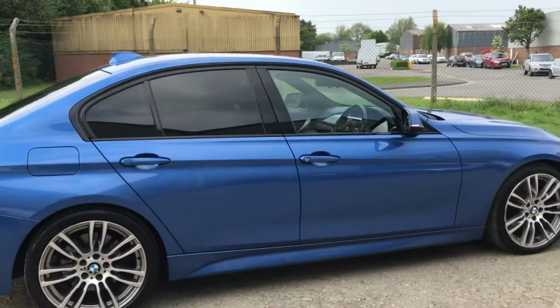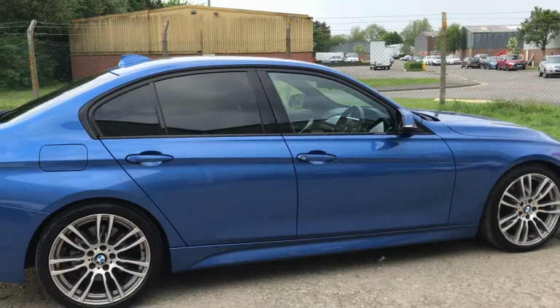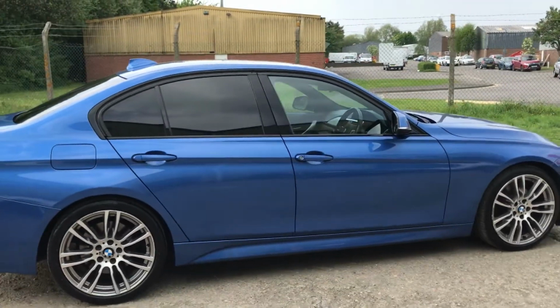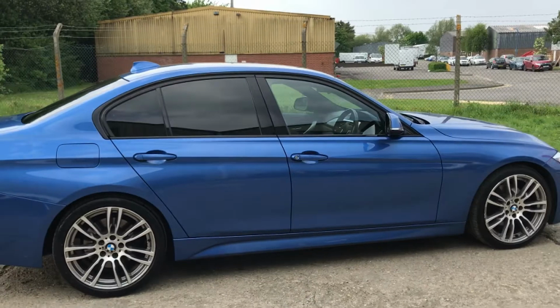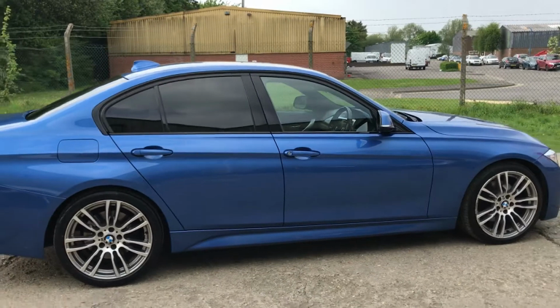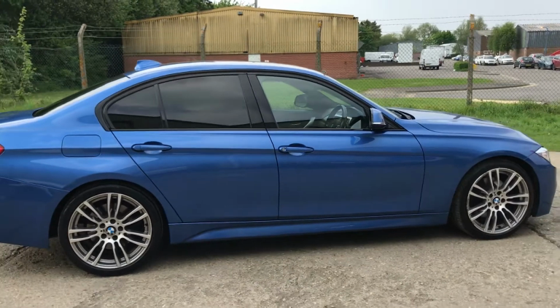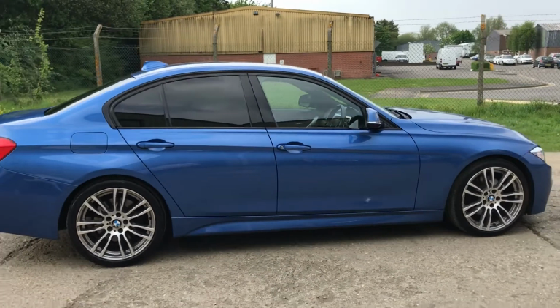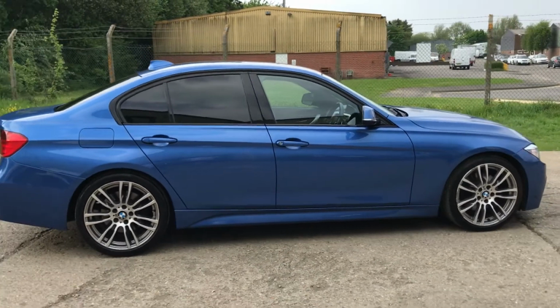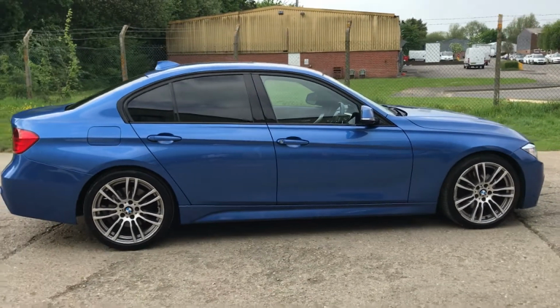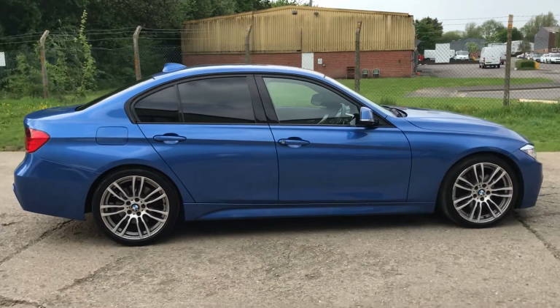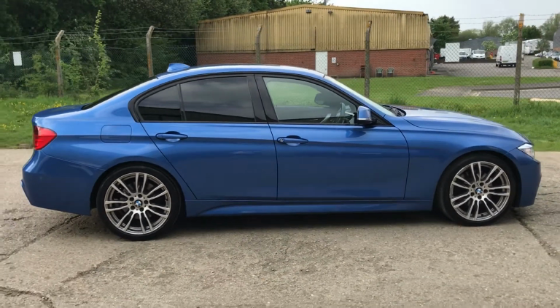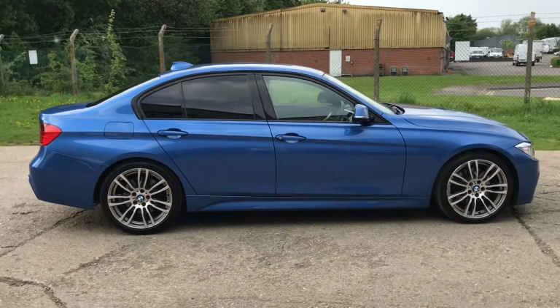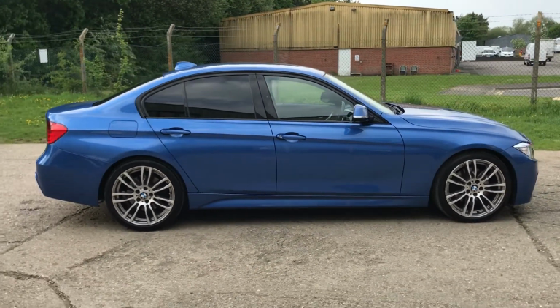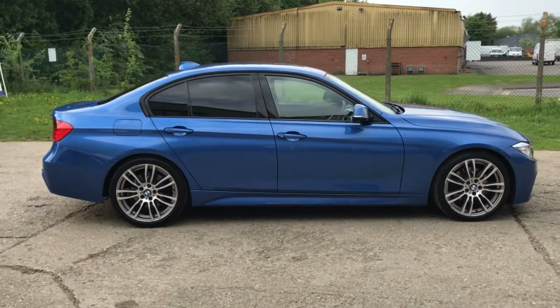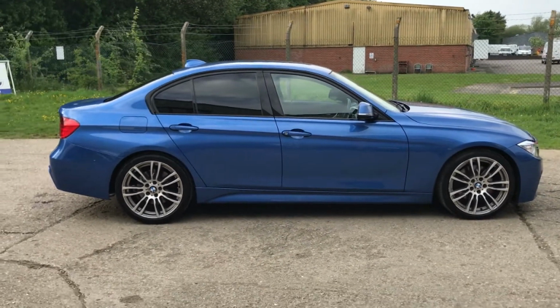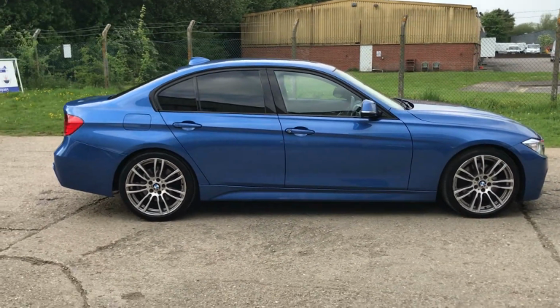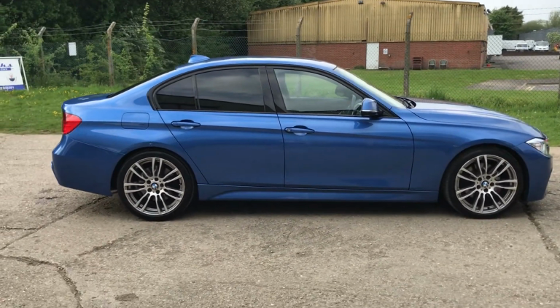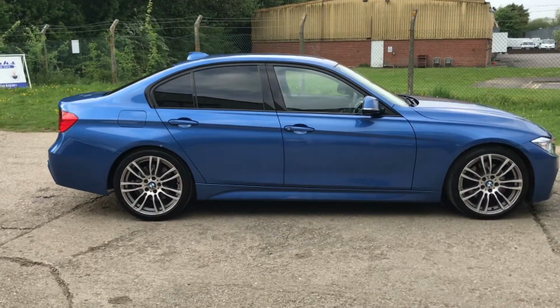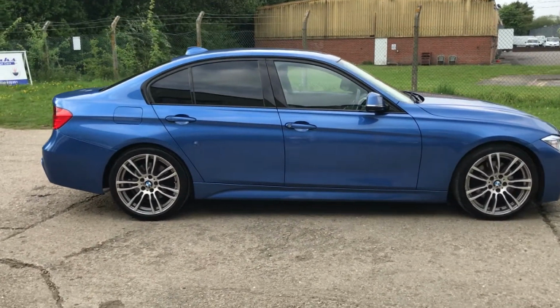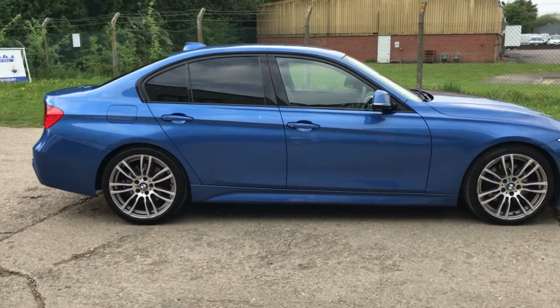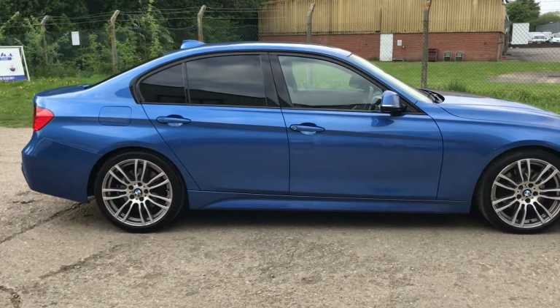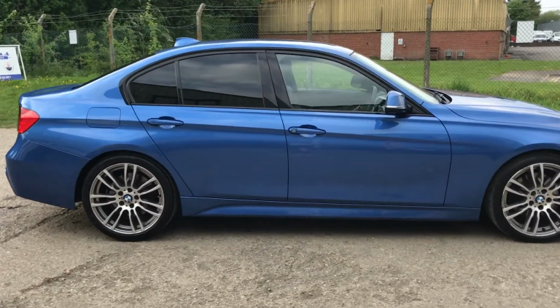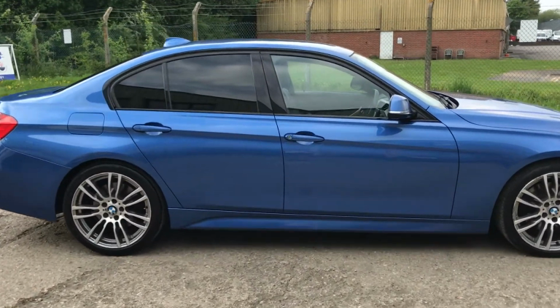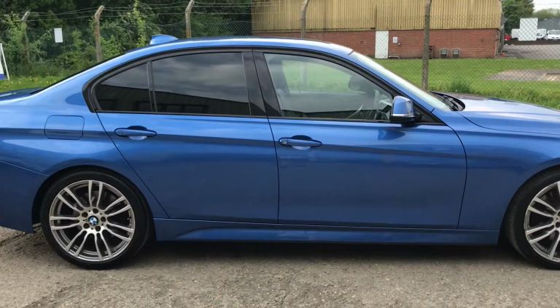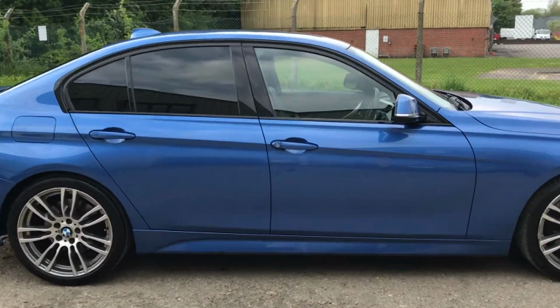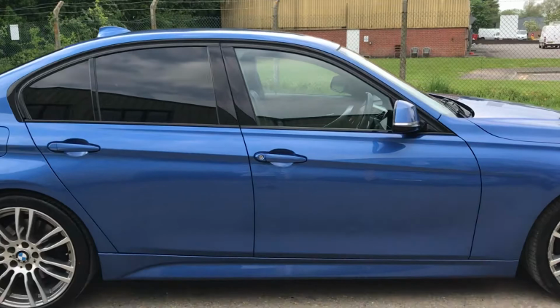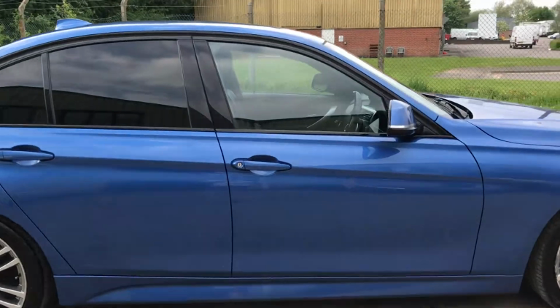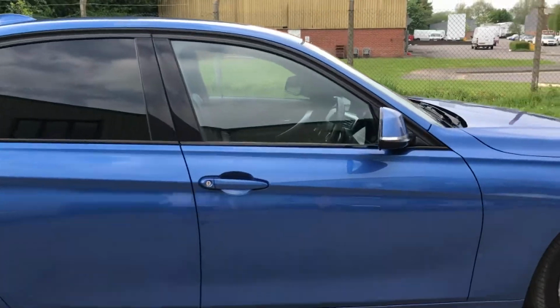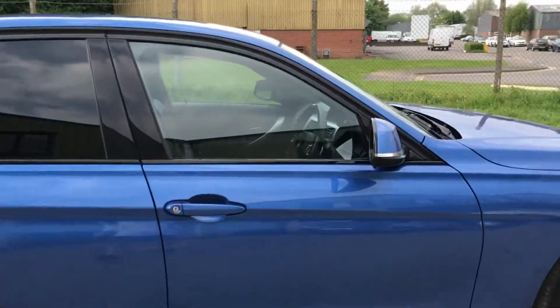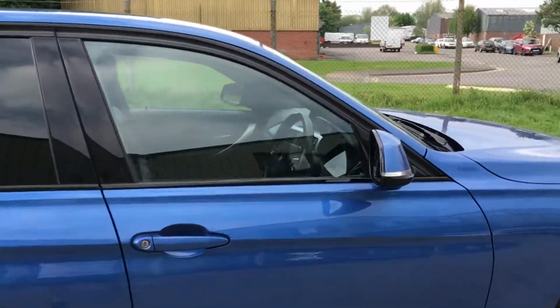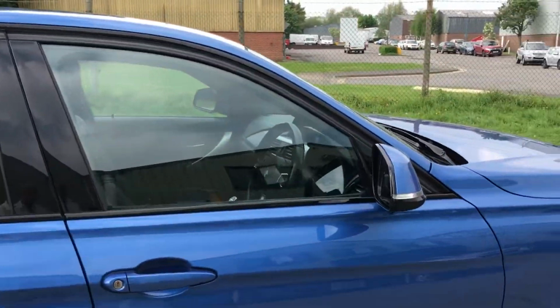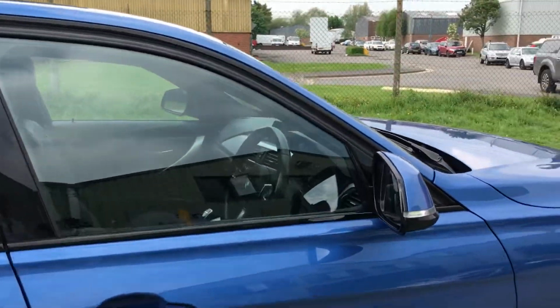There's some very light curbing on the alloy wheels, which we'll address as part of our preparation. The car has literally just arrived in stock, having come in as a part exchange.